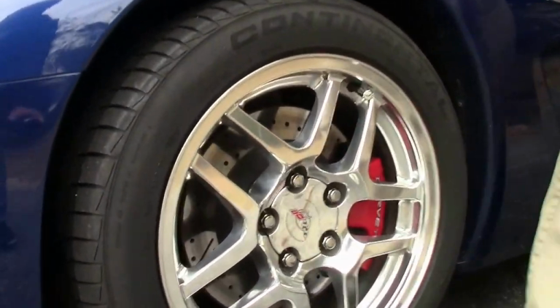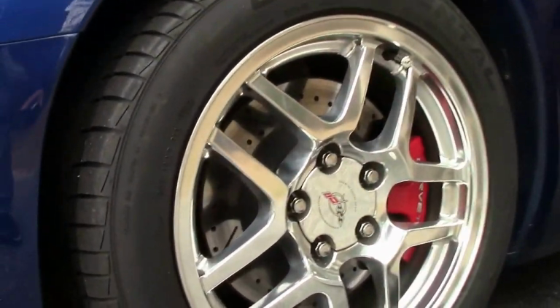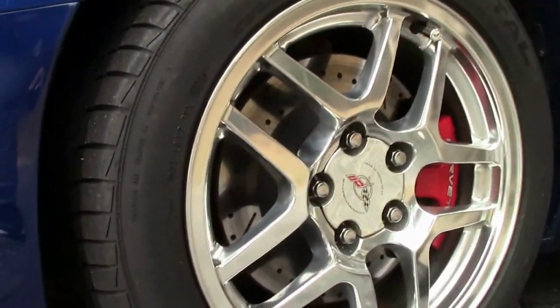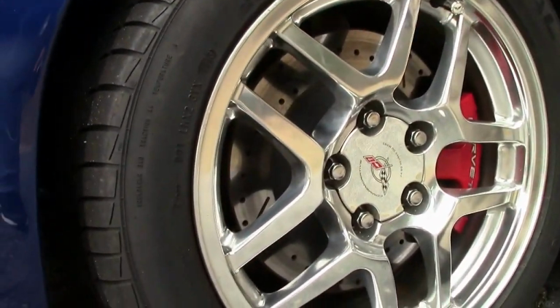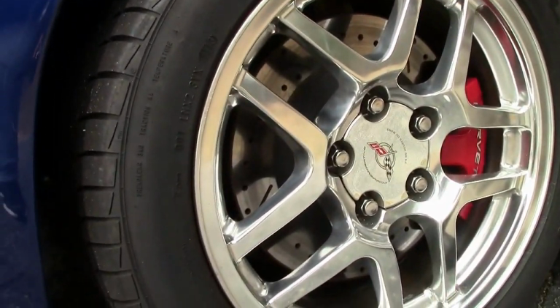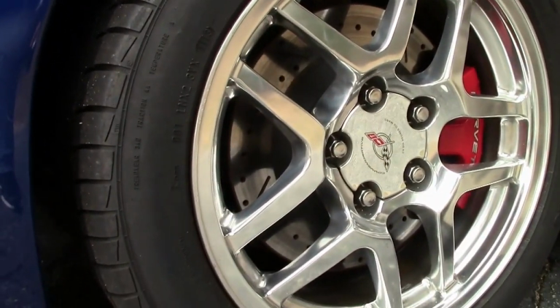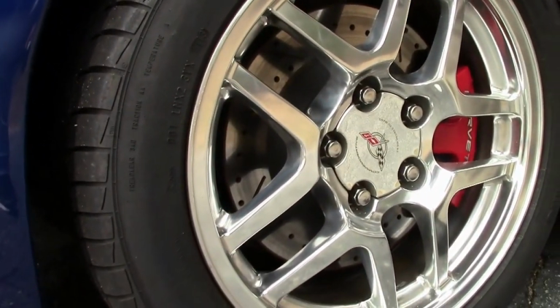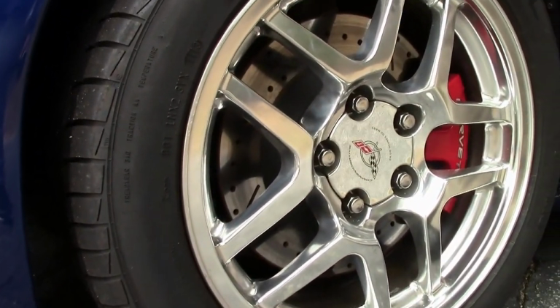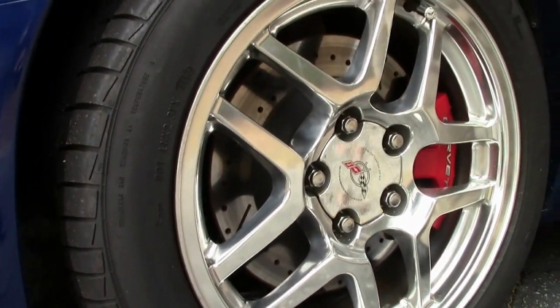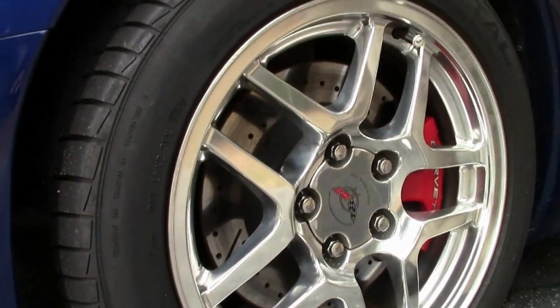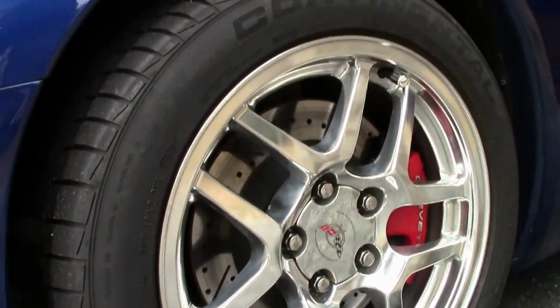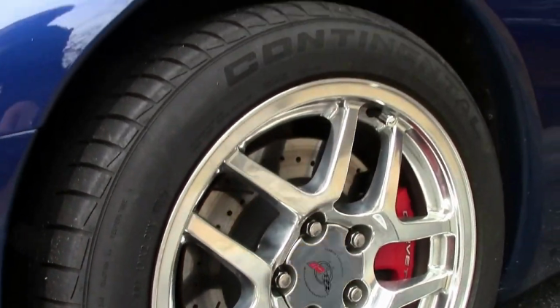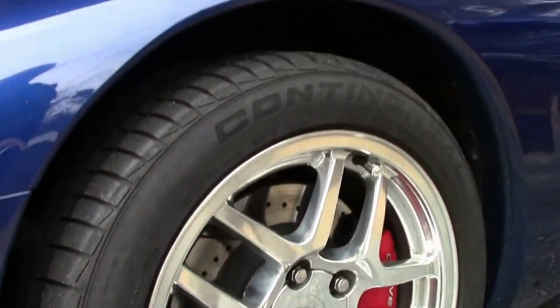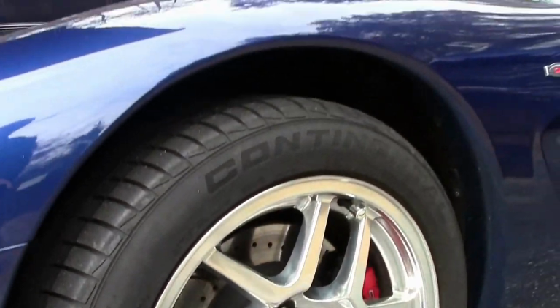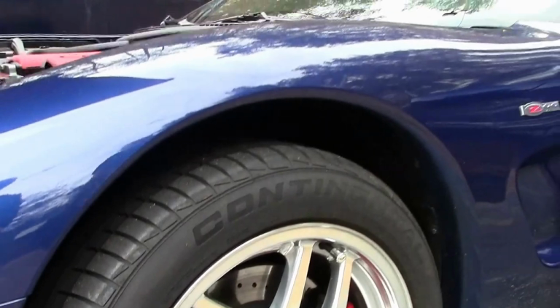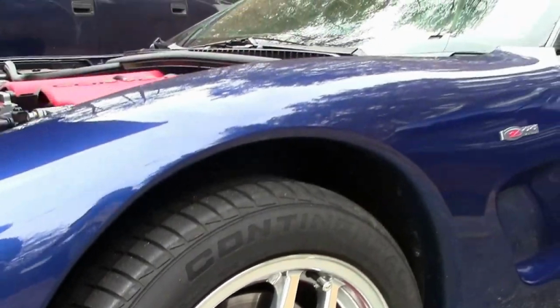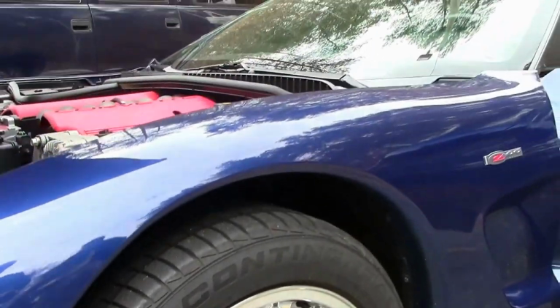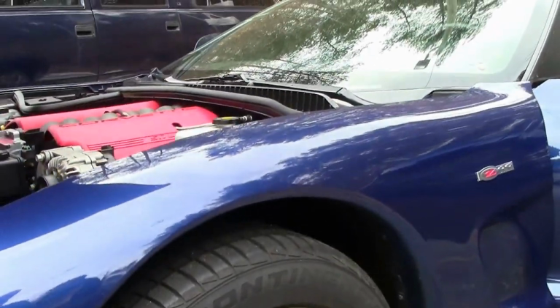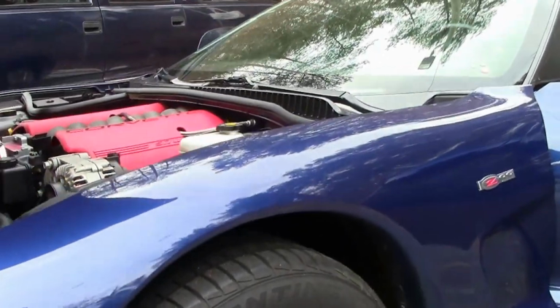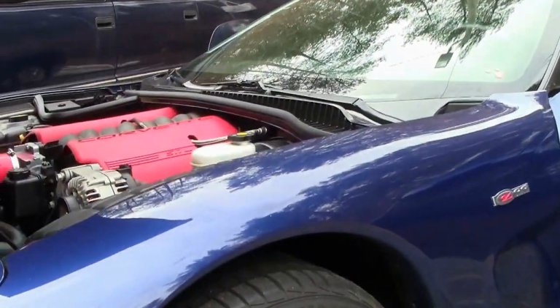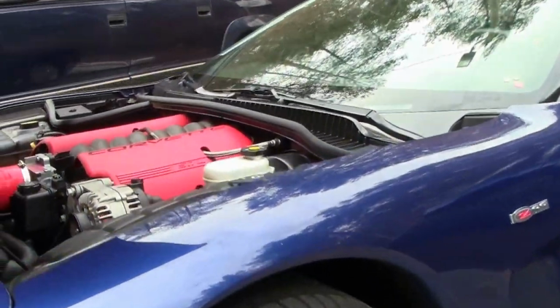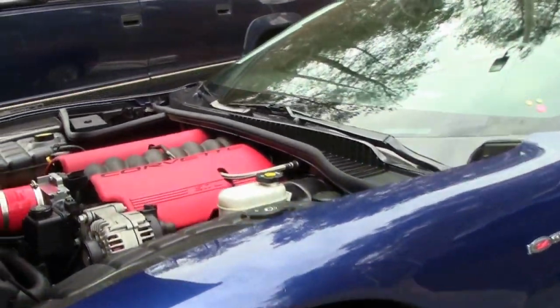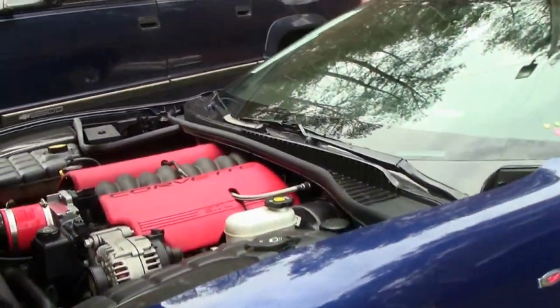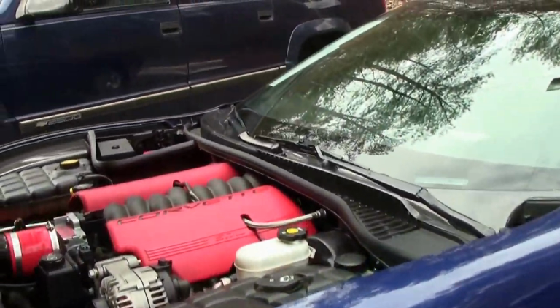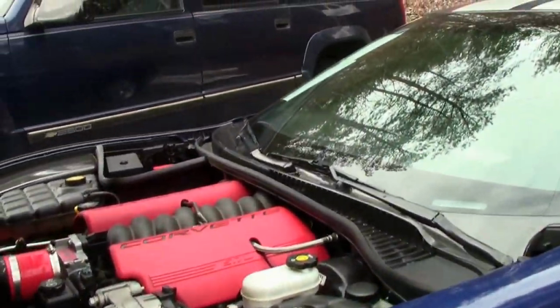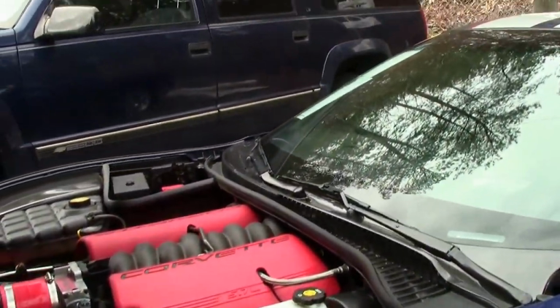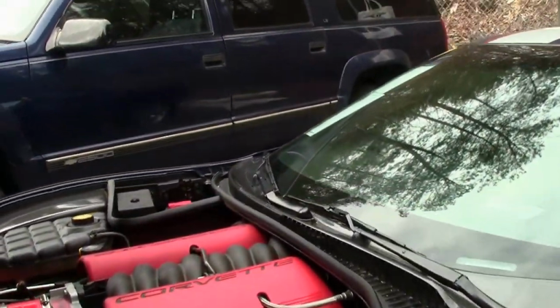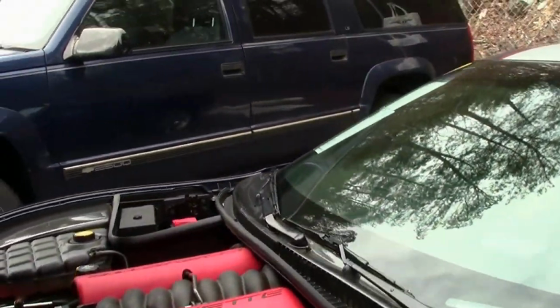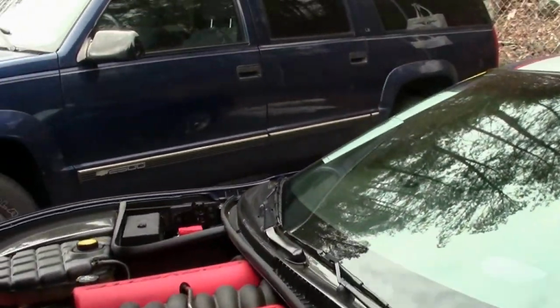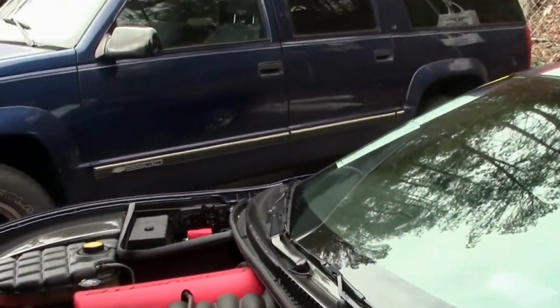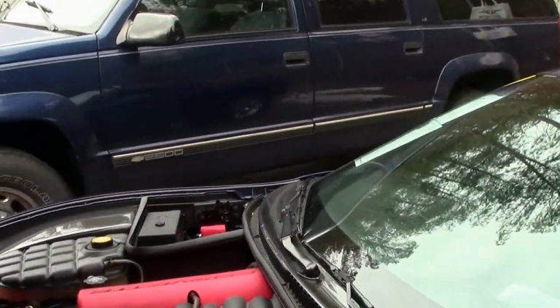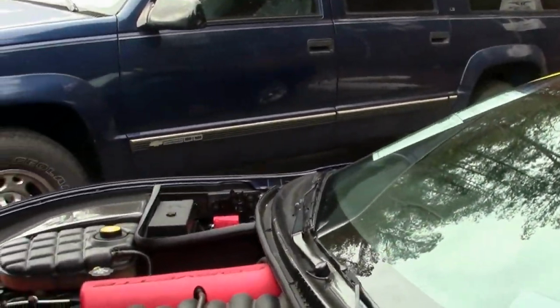The Continental tires are at 8/32nds or better, with 10/32nds being brand new.